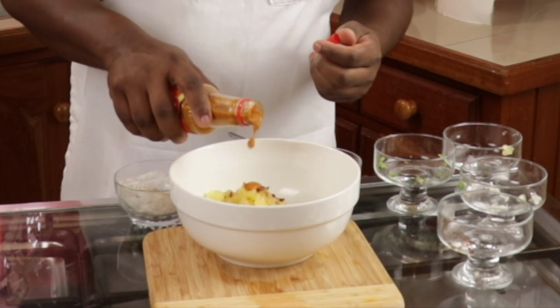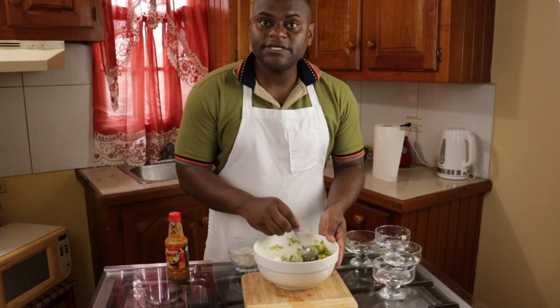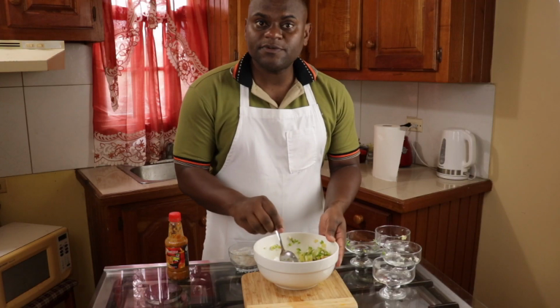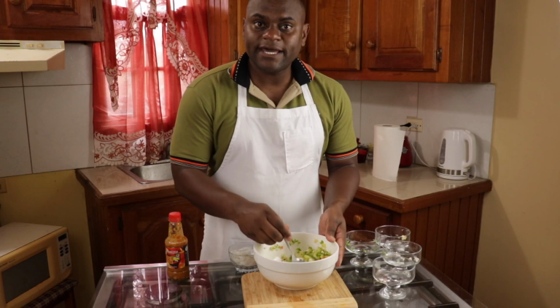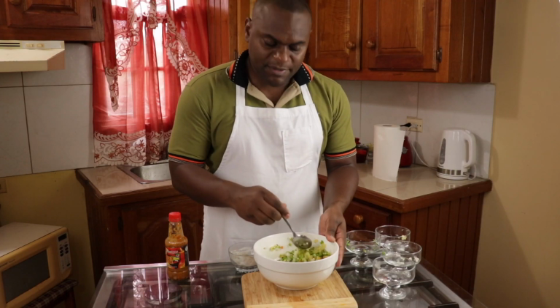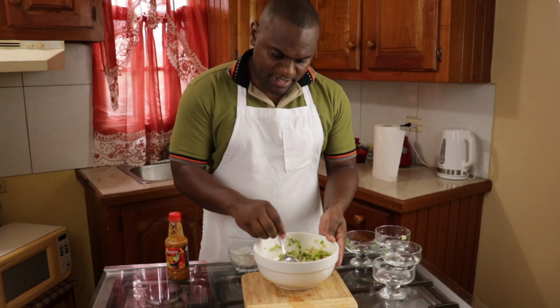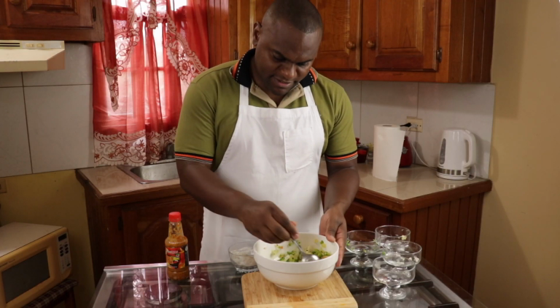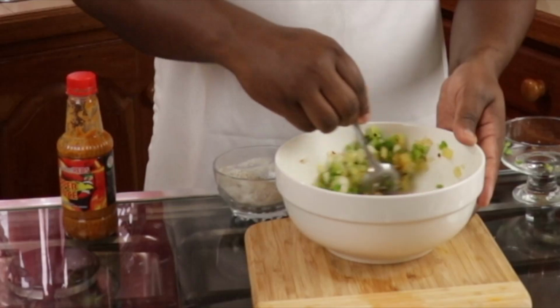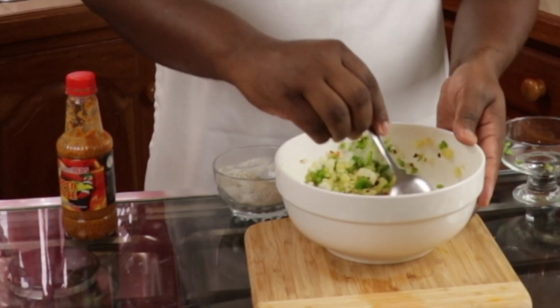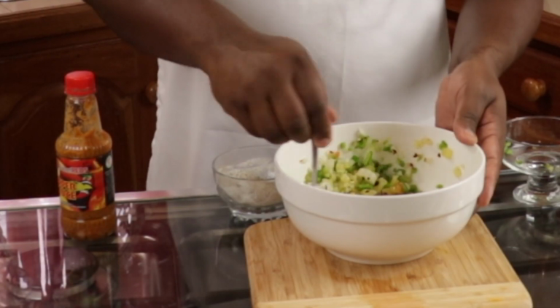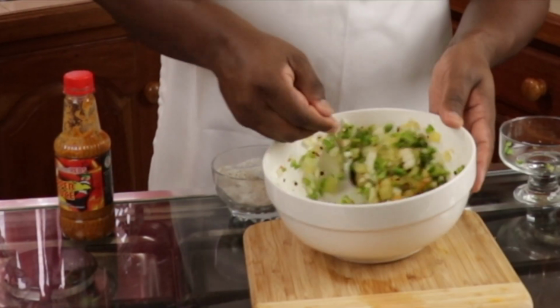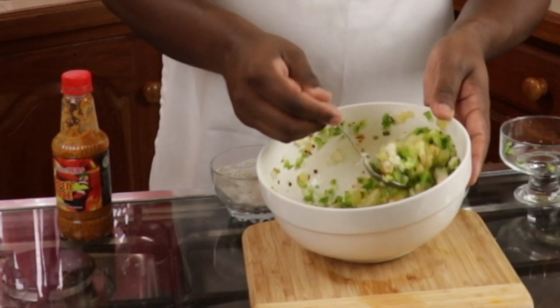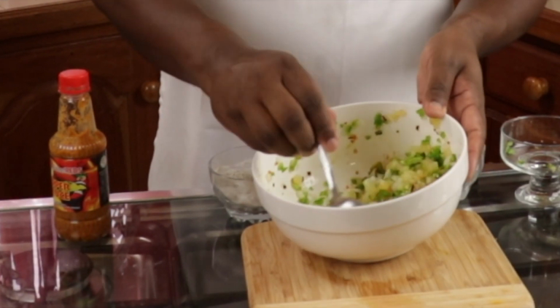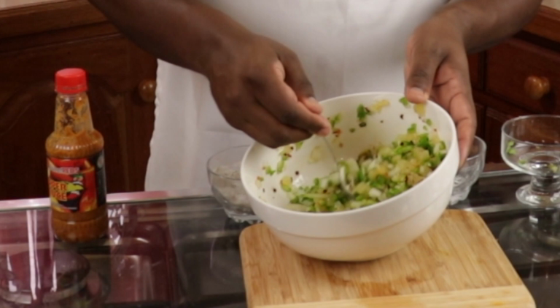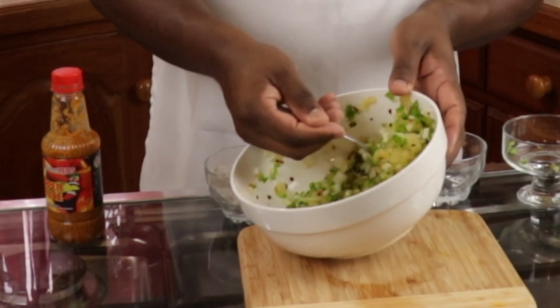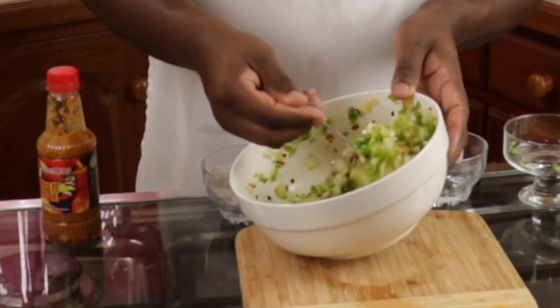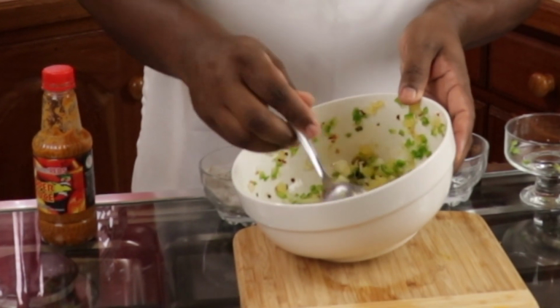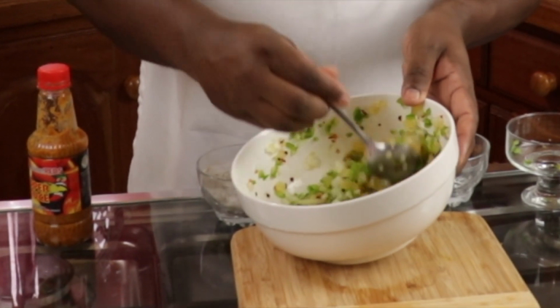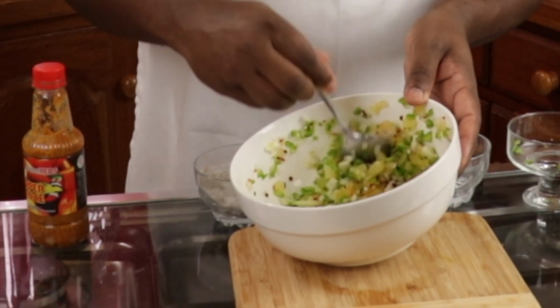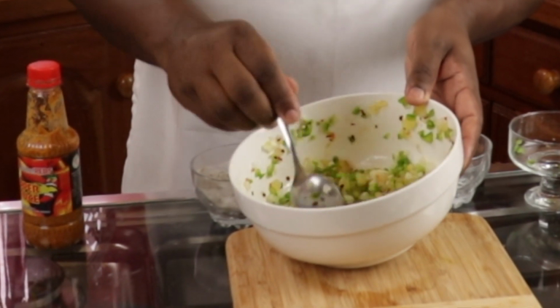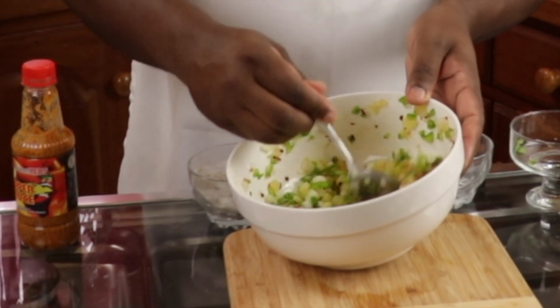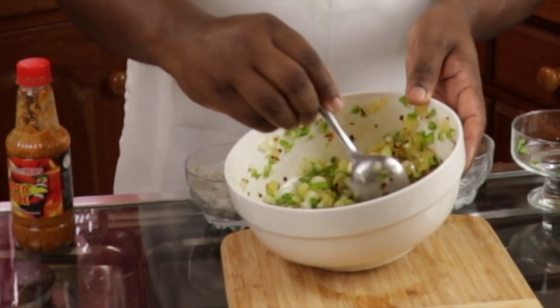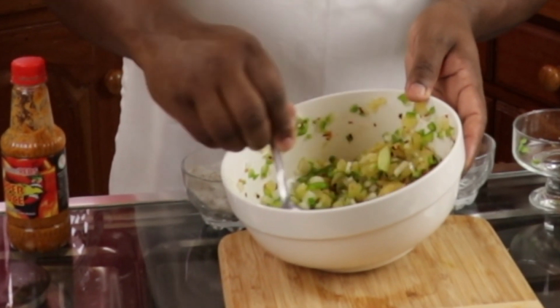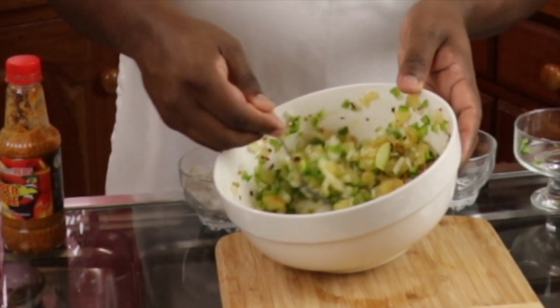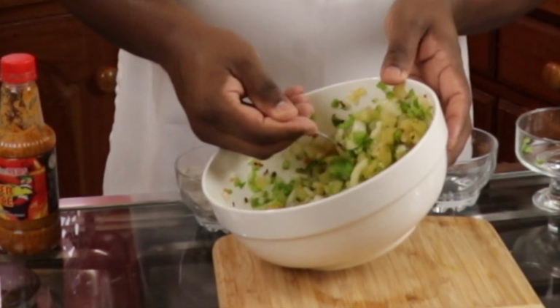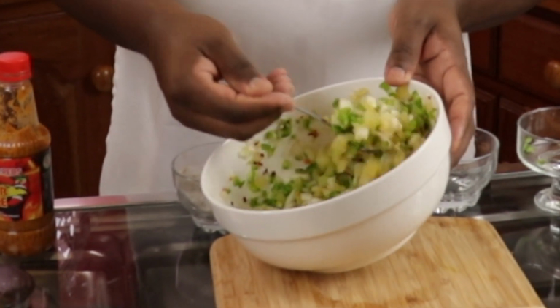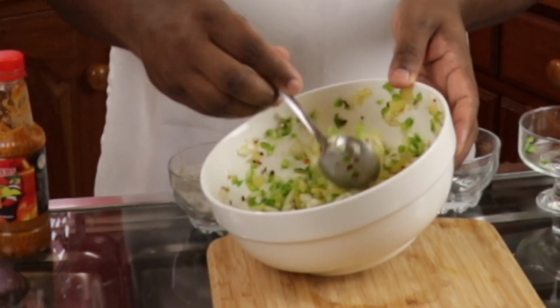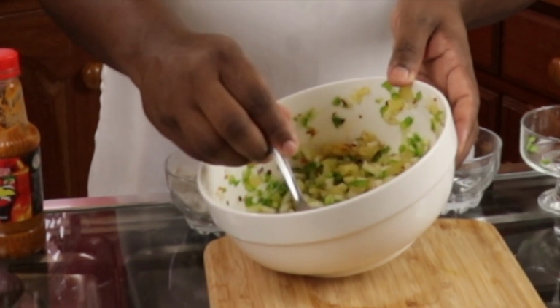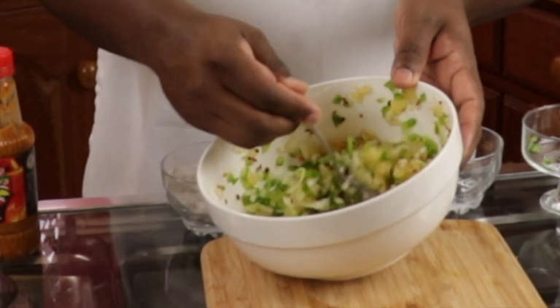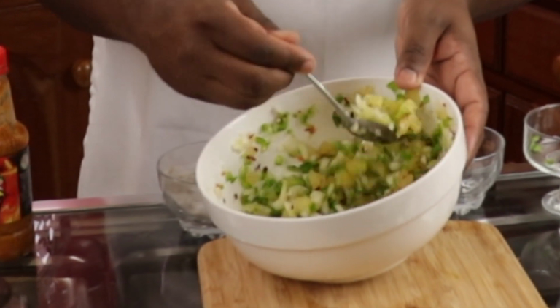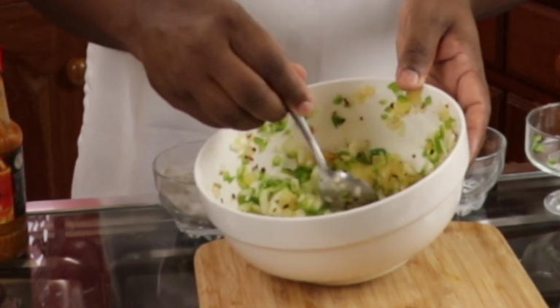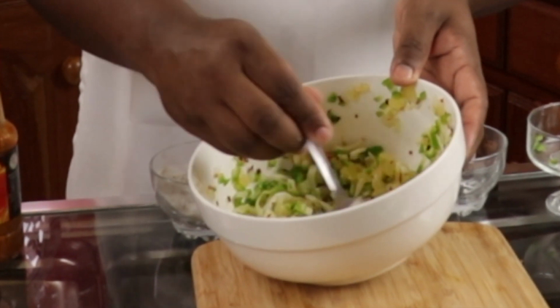This will then be mixed and that would be the salsa.